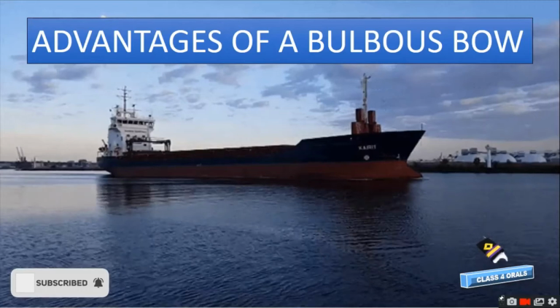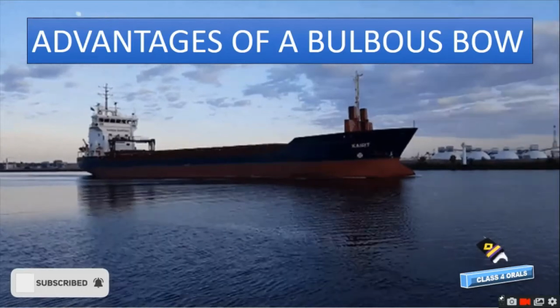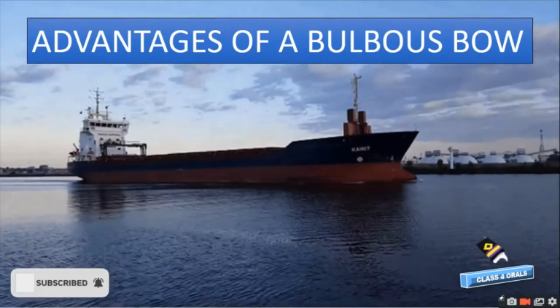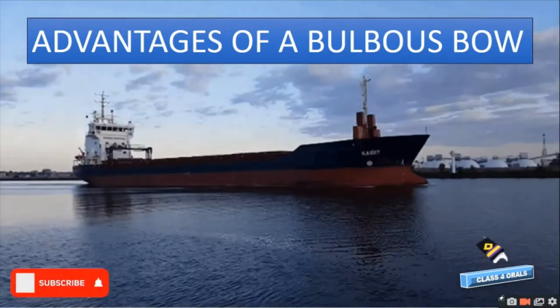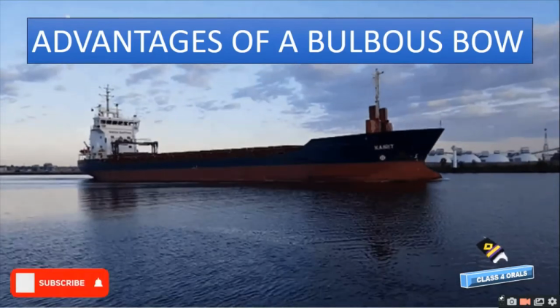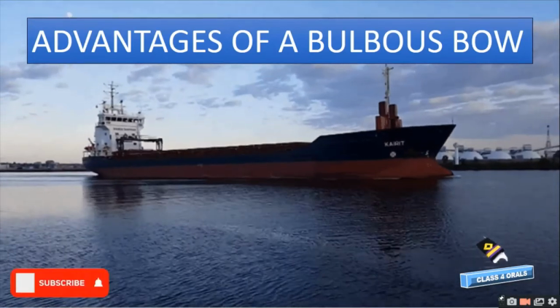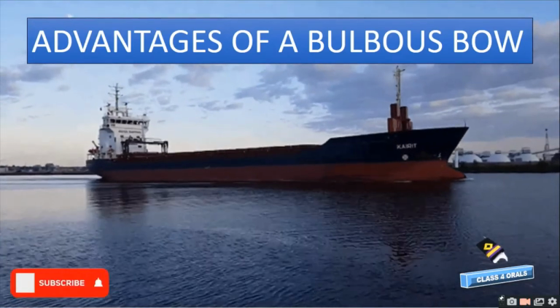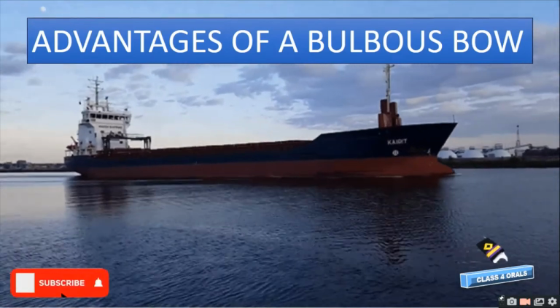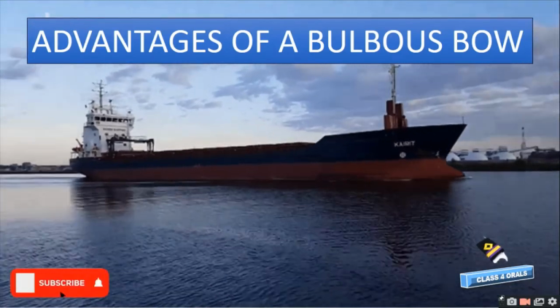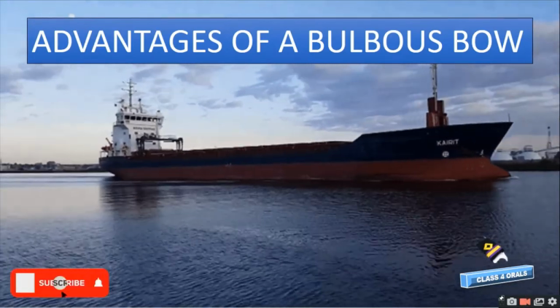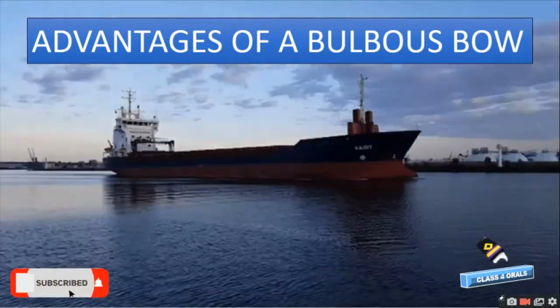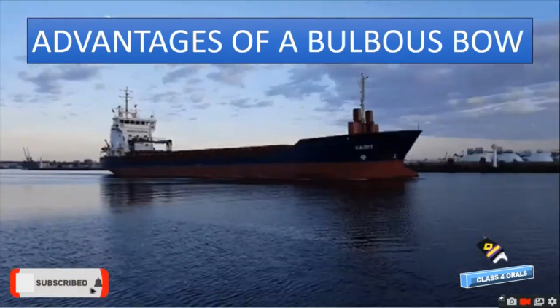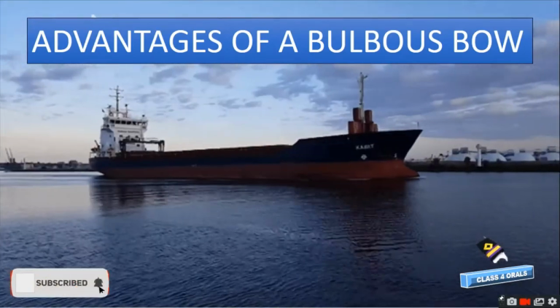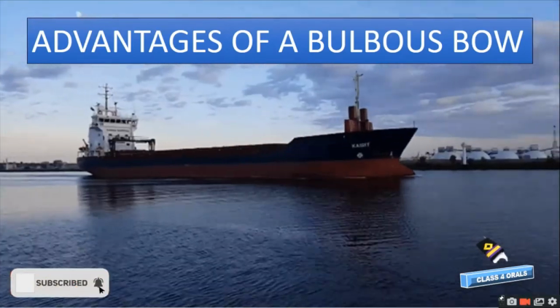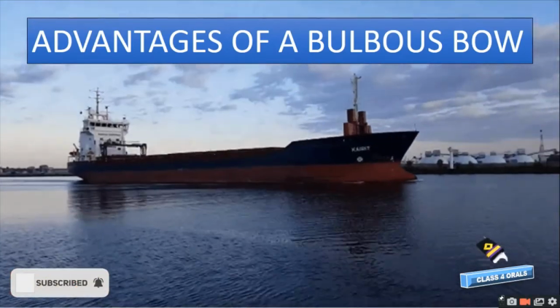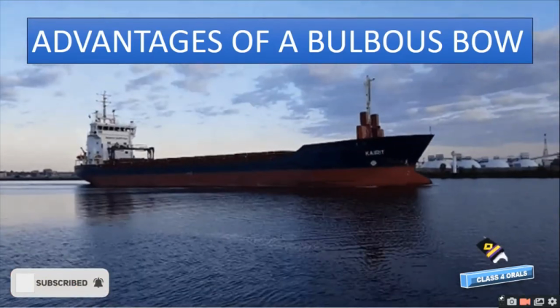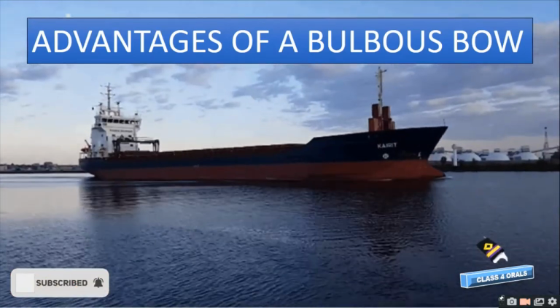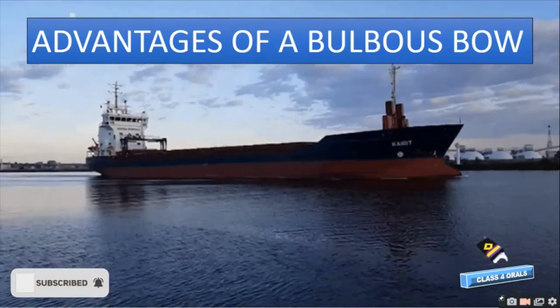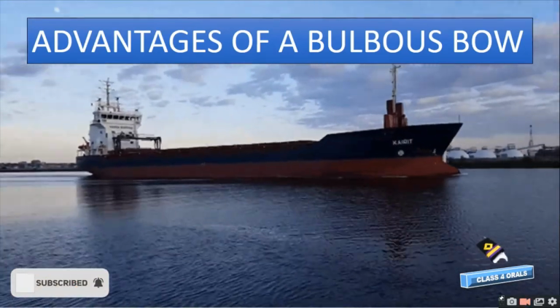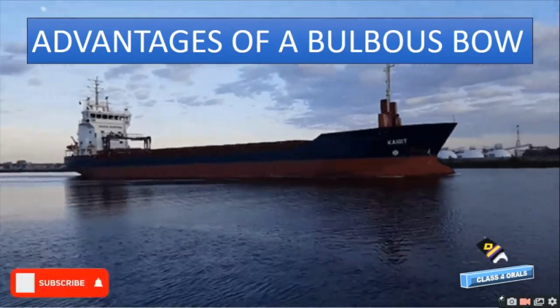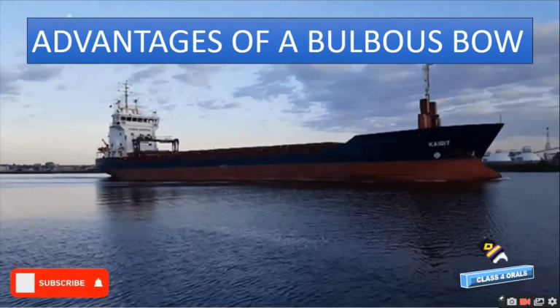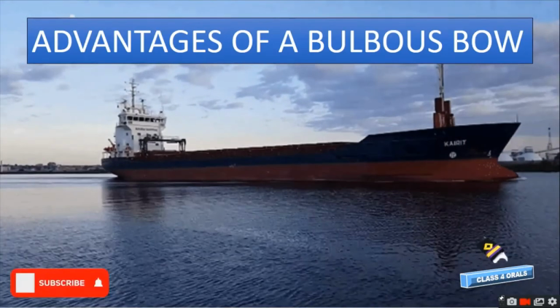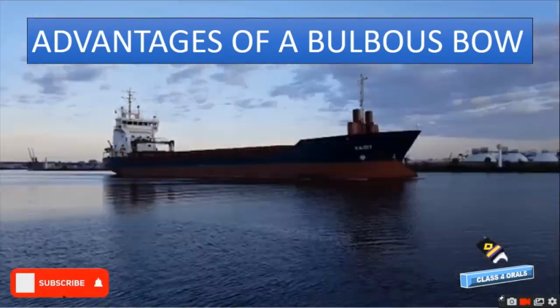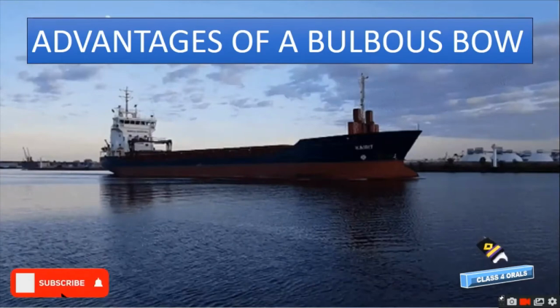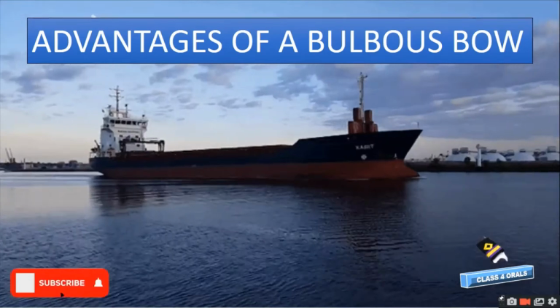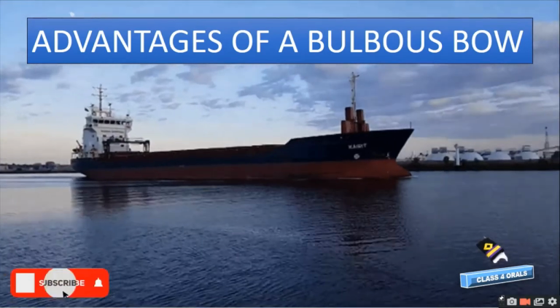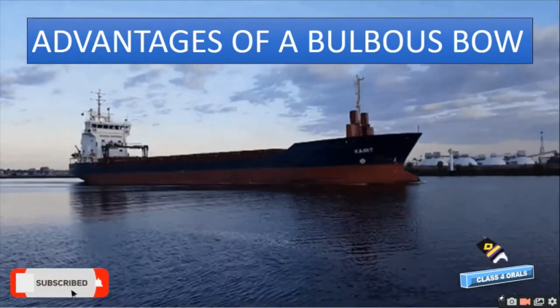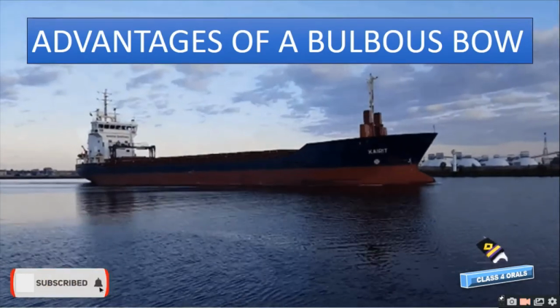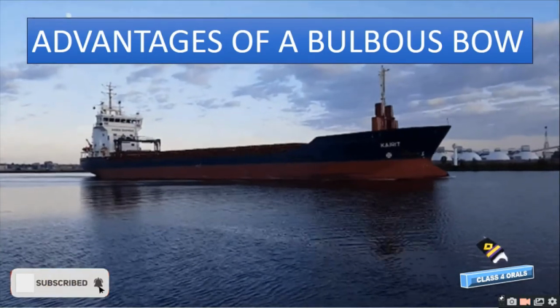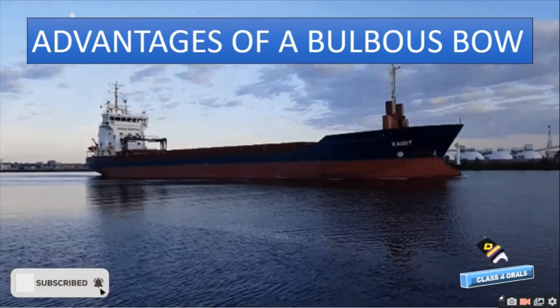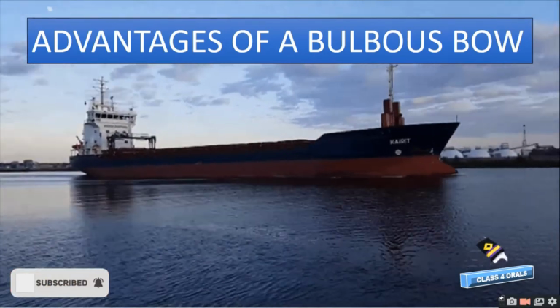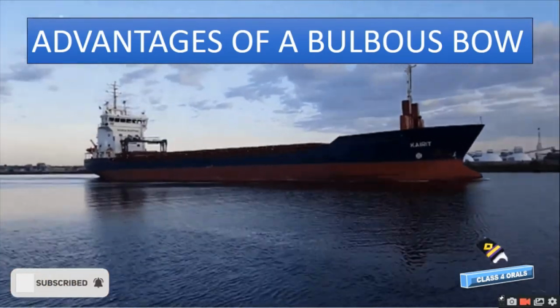Hello guys, welcome back to the Class 4 Orals. Today, we are going to discuss what are the advantages of a bulbous bow on a ship.